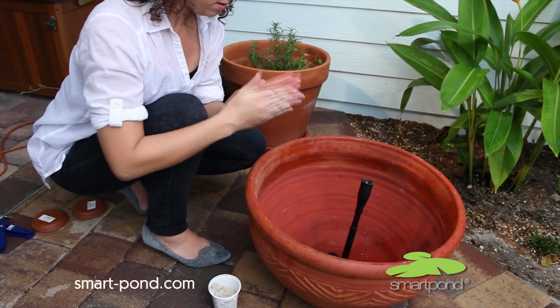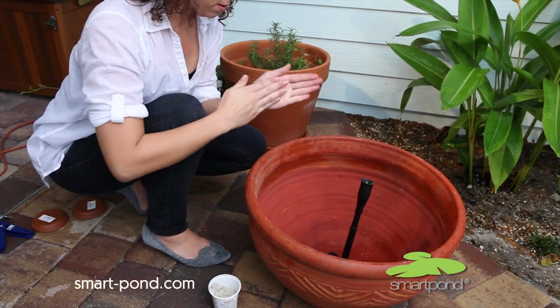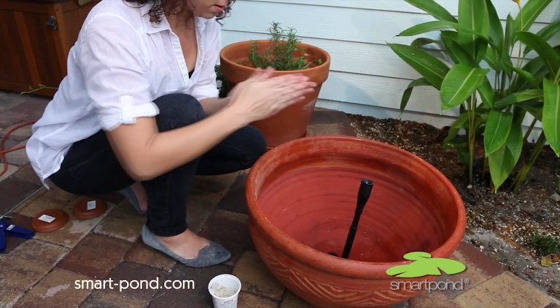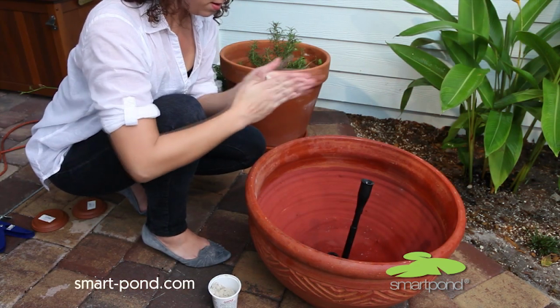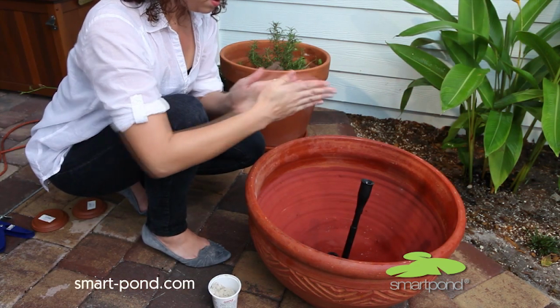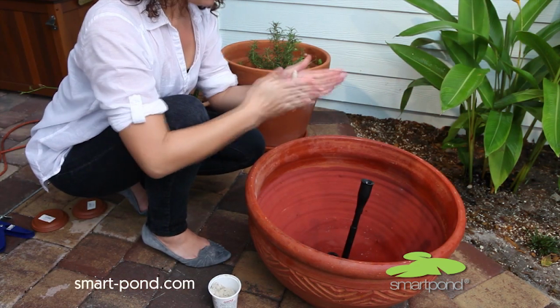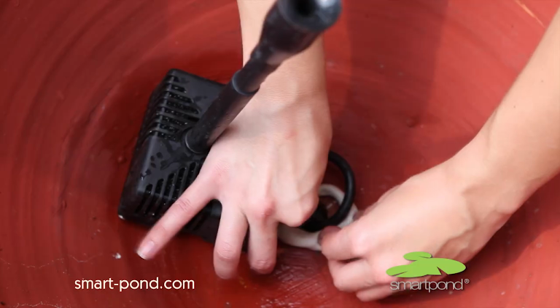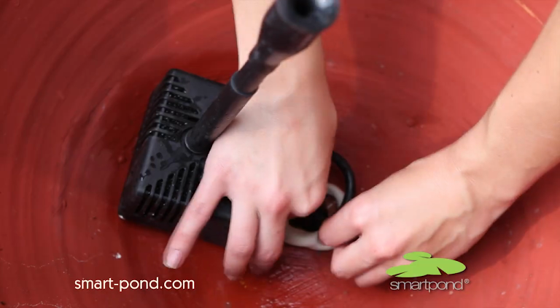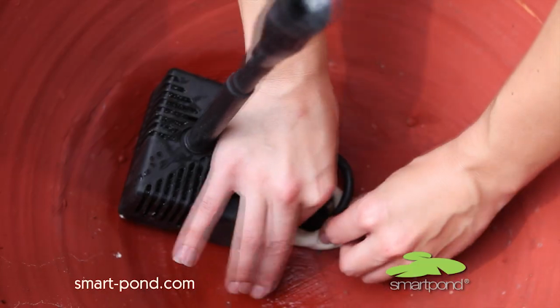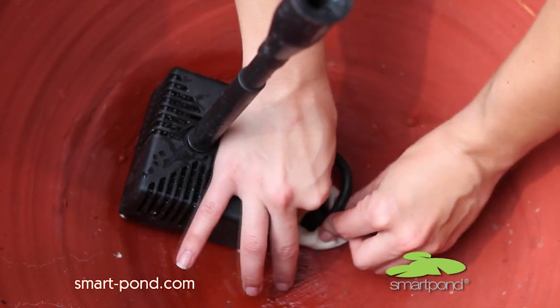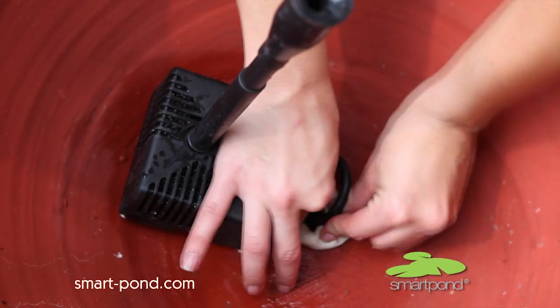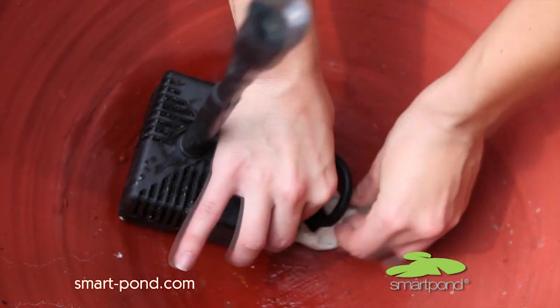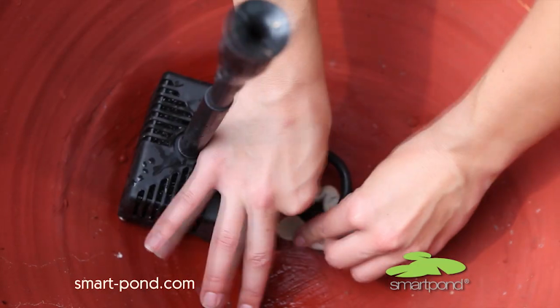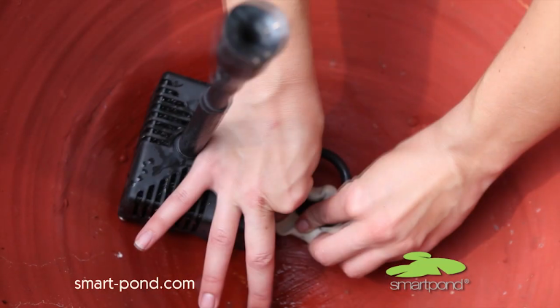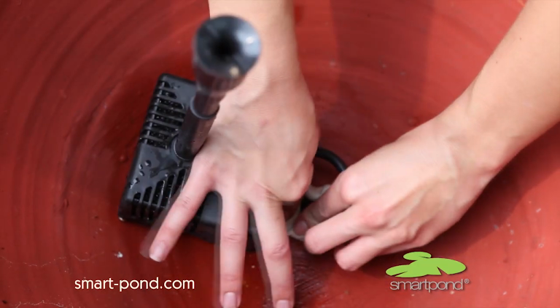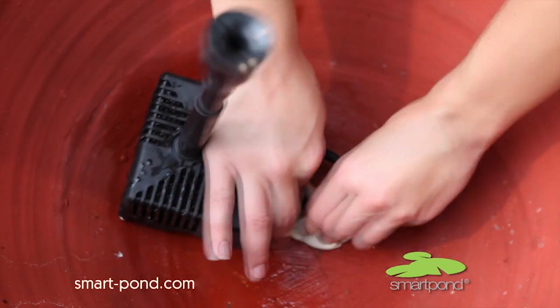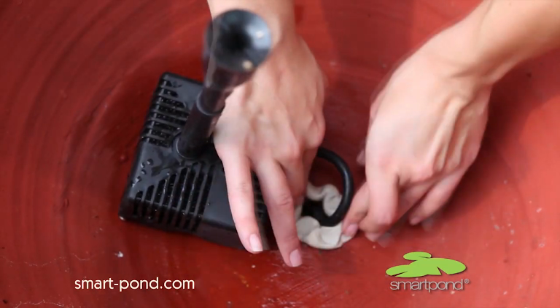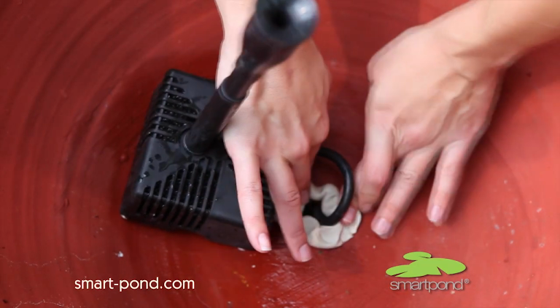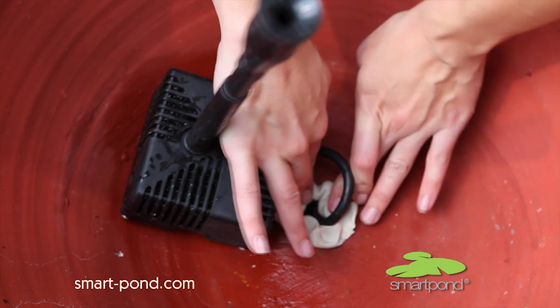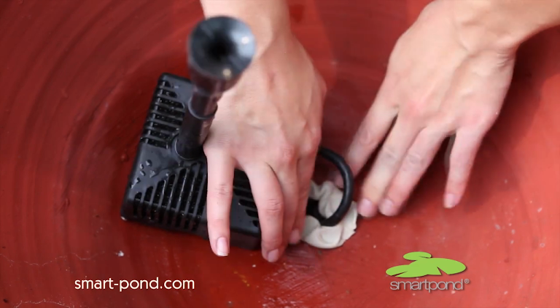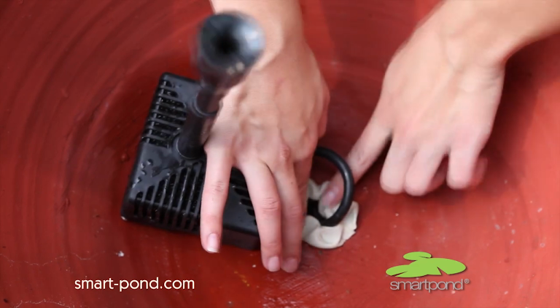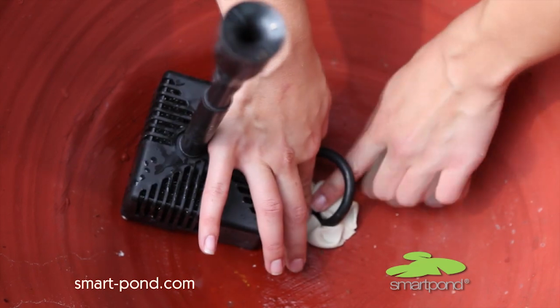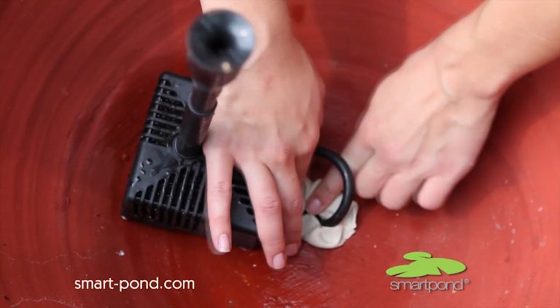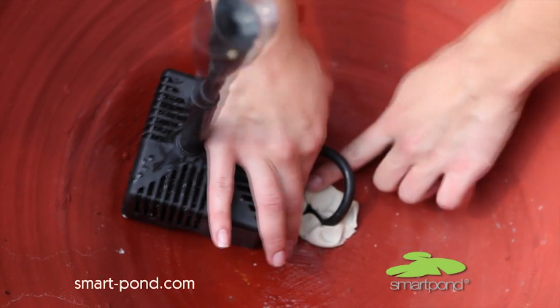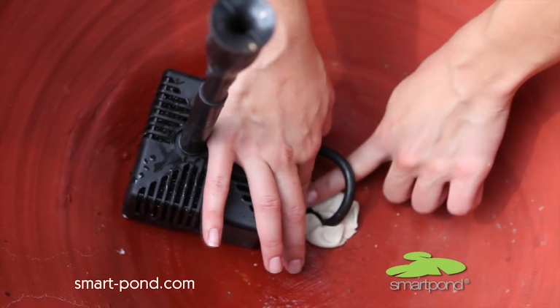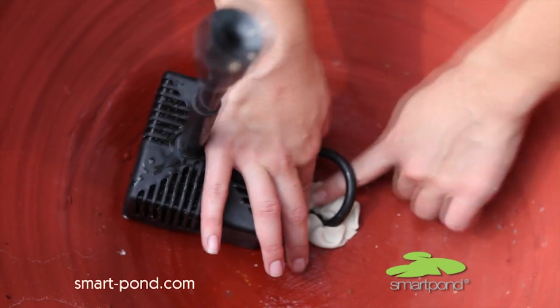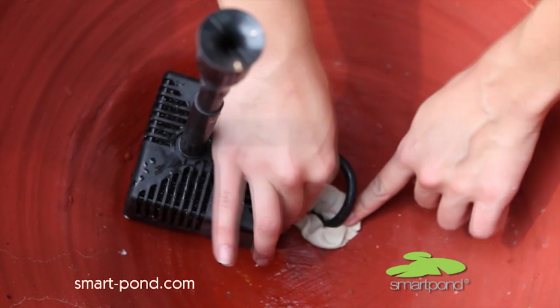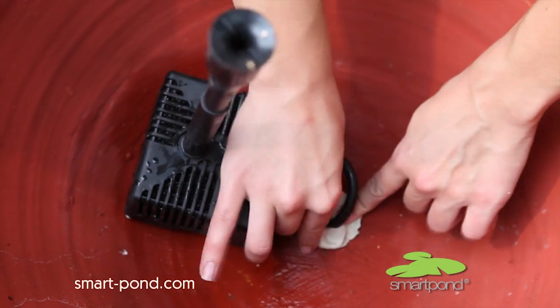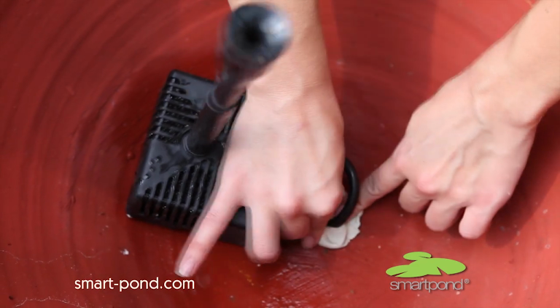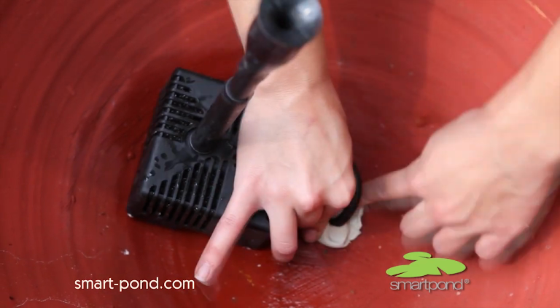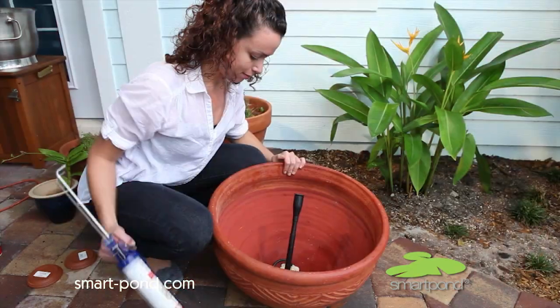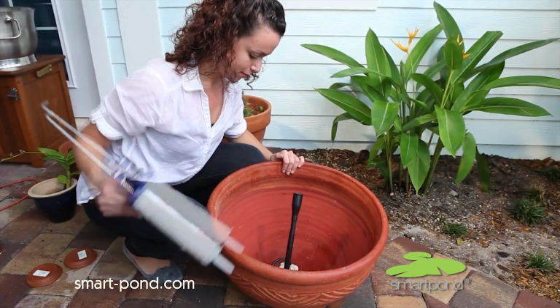You will then use plumber's putty to seal the hole. About a handful is all you'll need to keep the water in. Finish the seal with silicone caulk.